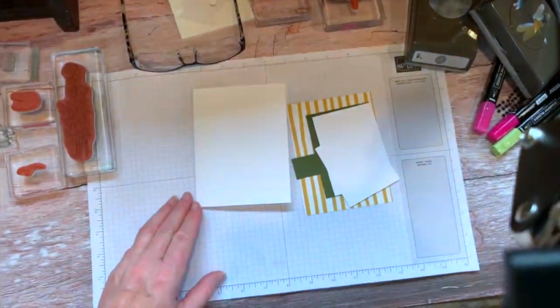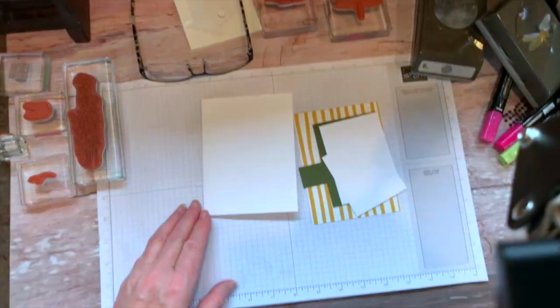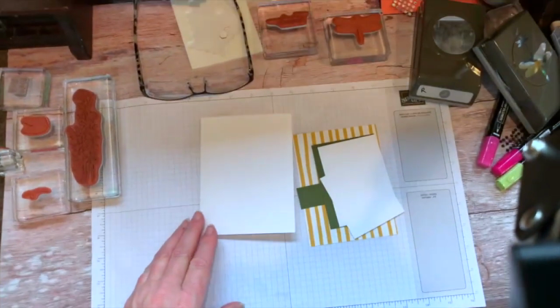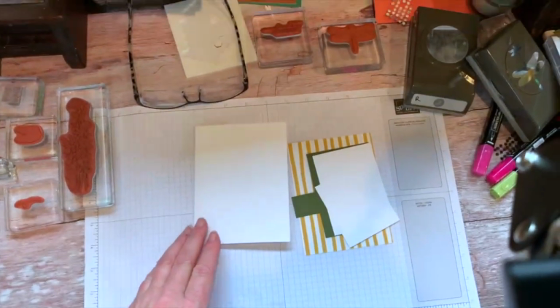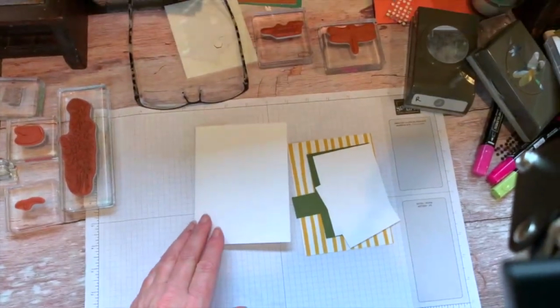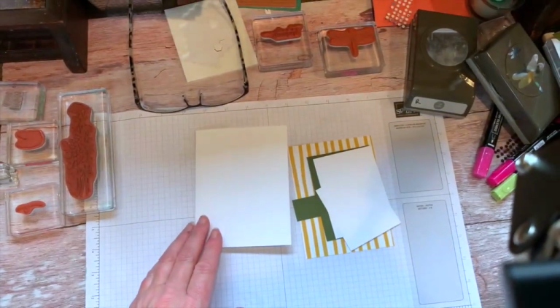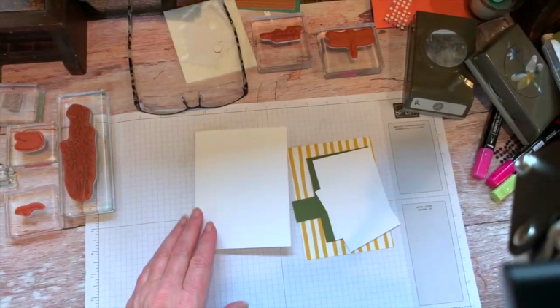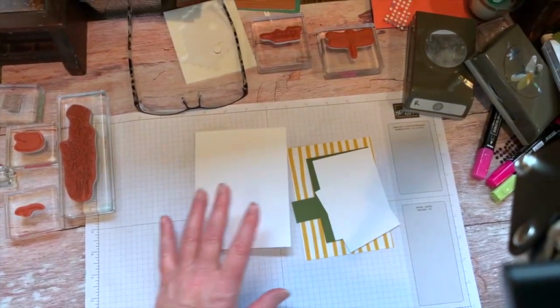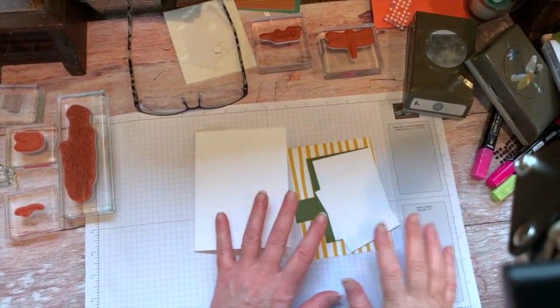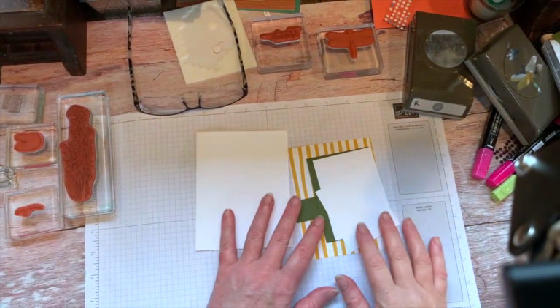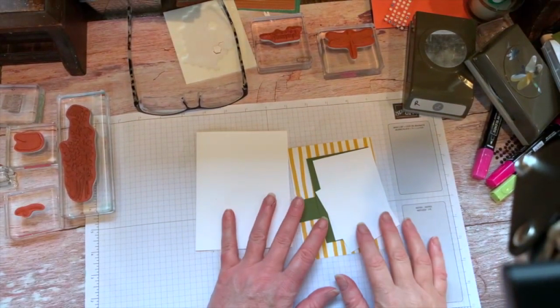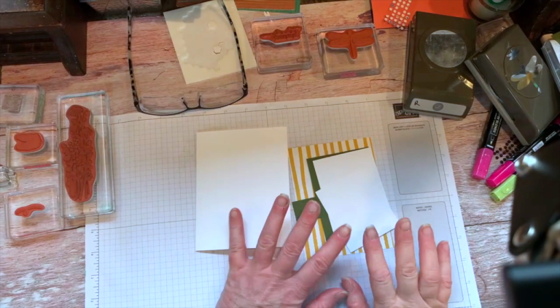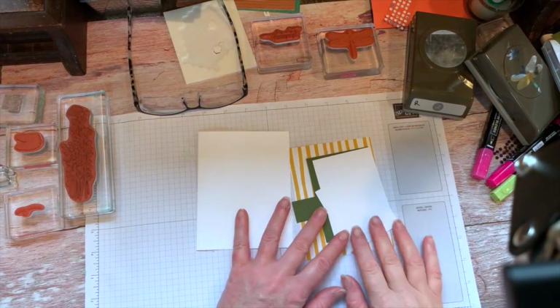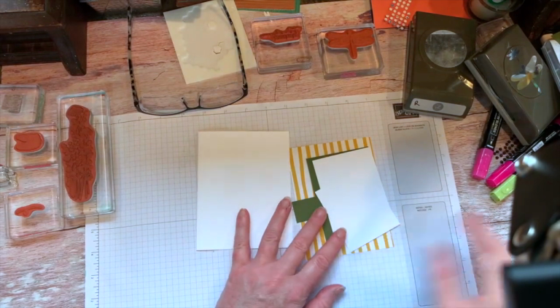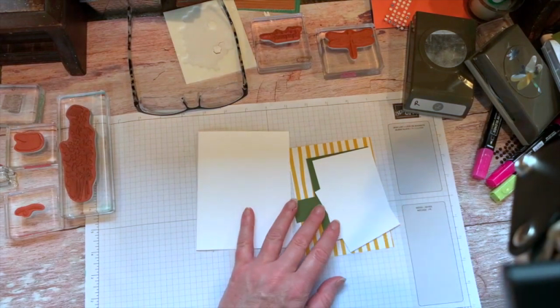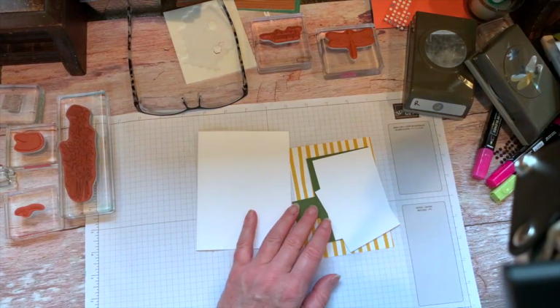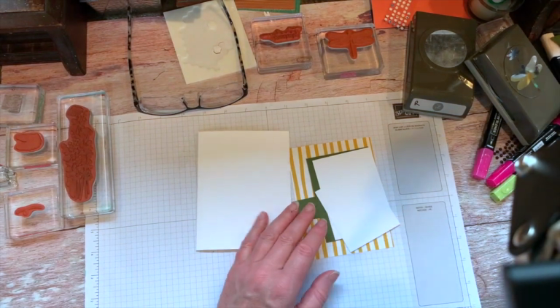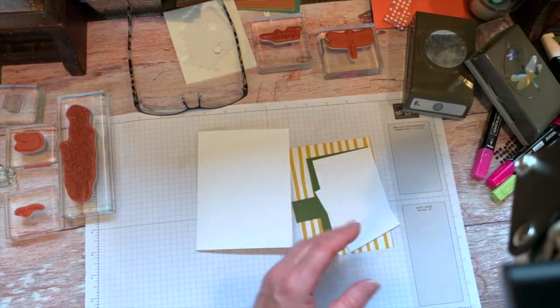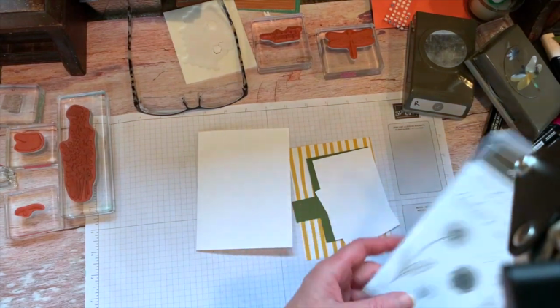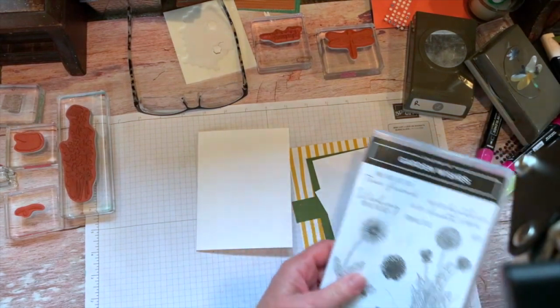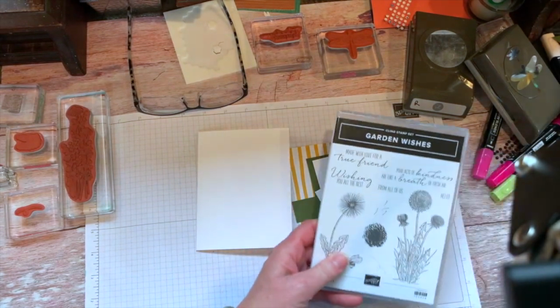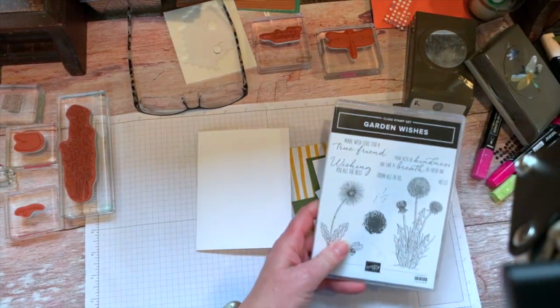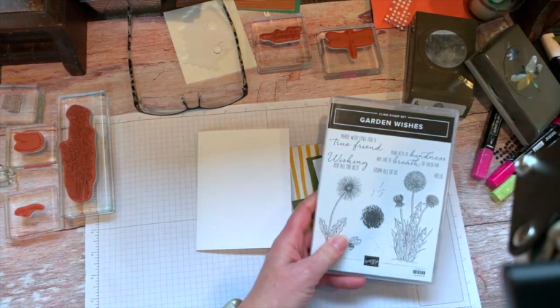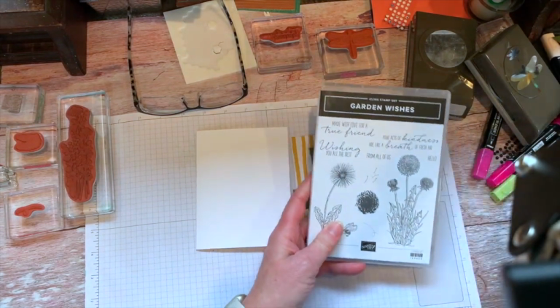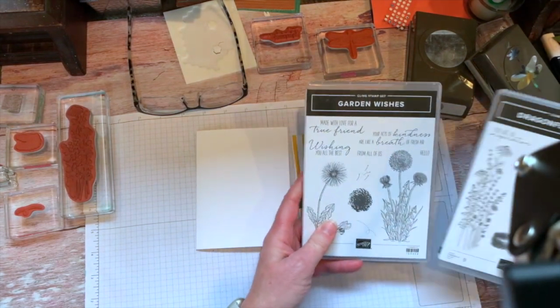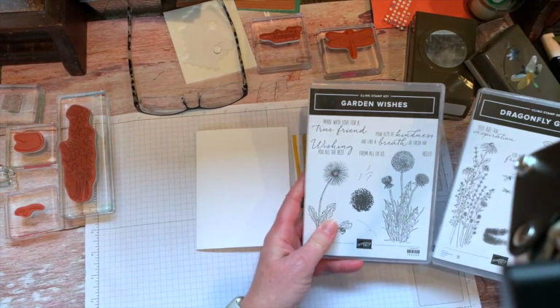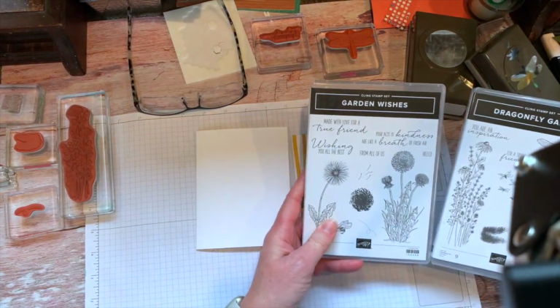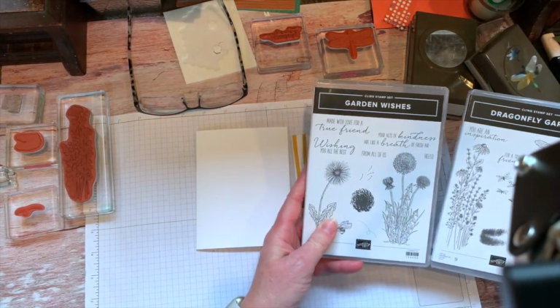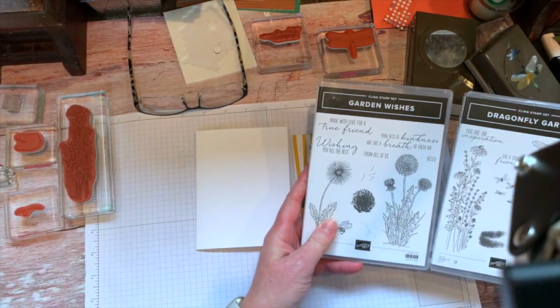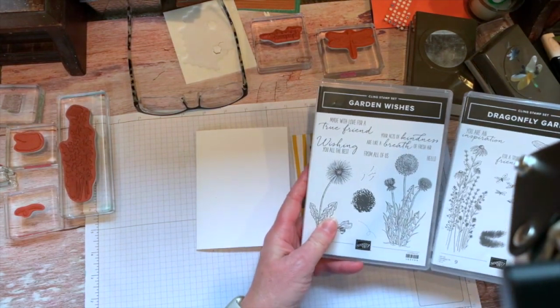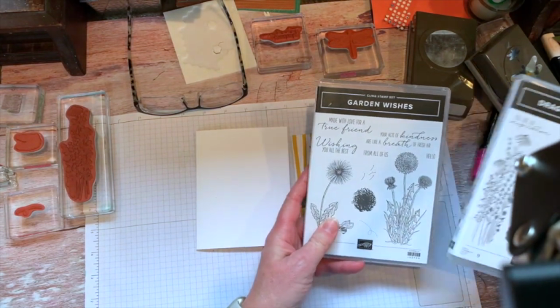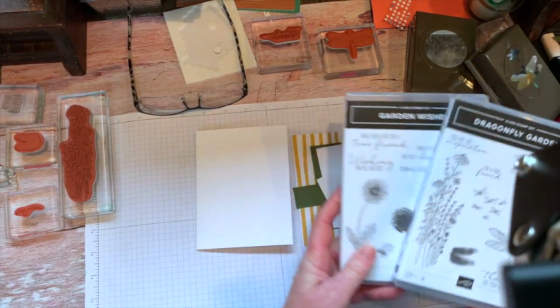We're going to make a really sweet little card using the stamp set Dragonfly Garden and Garden Wishes.